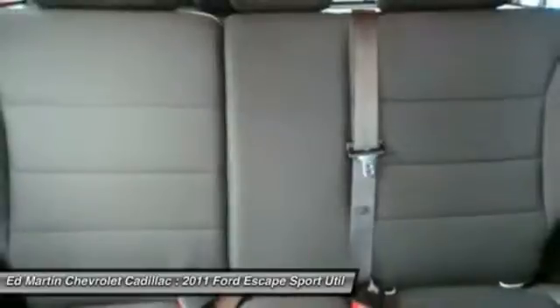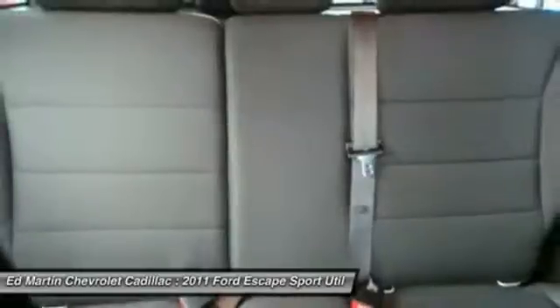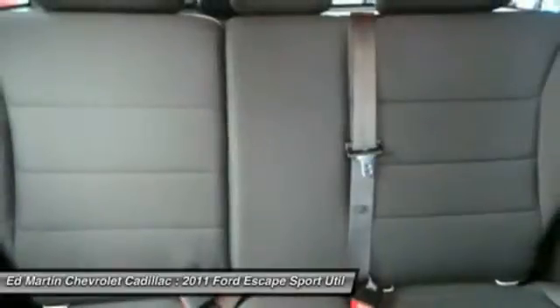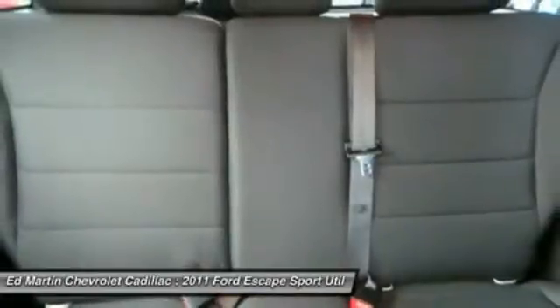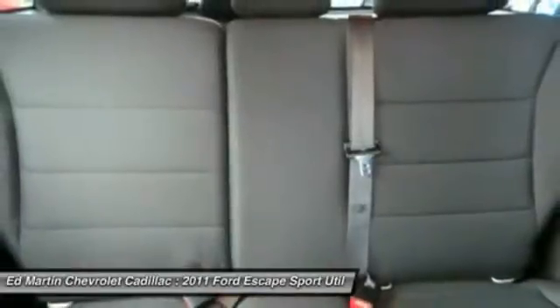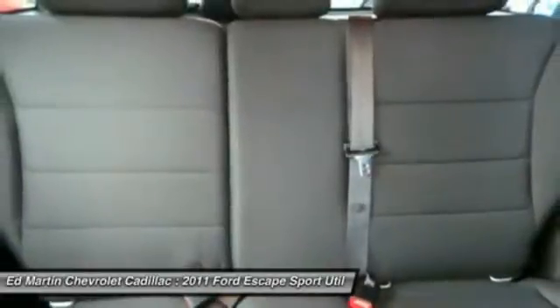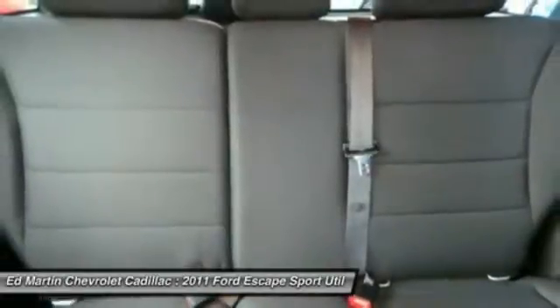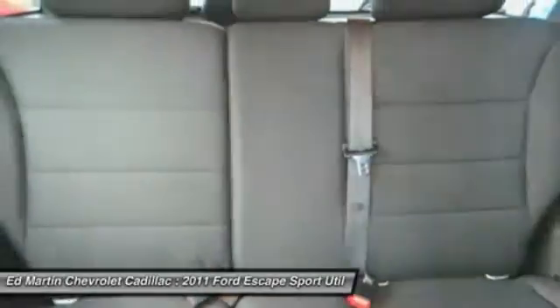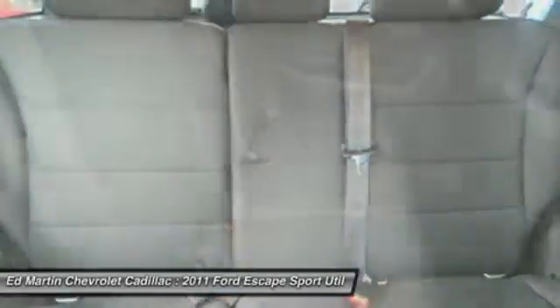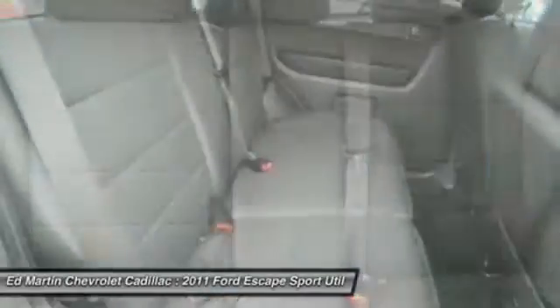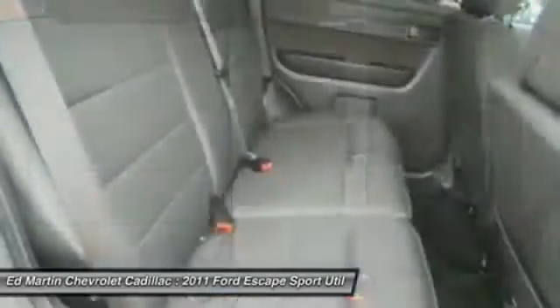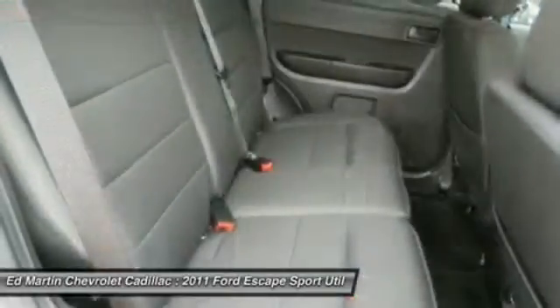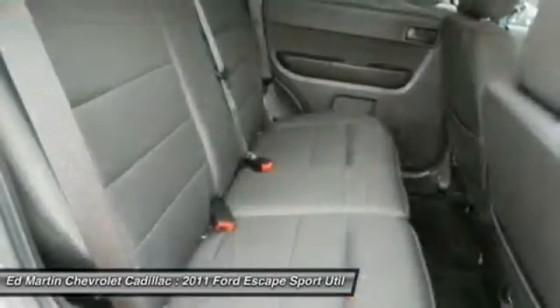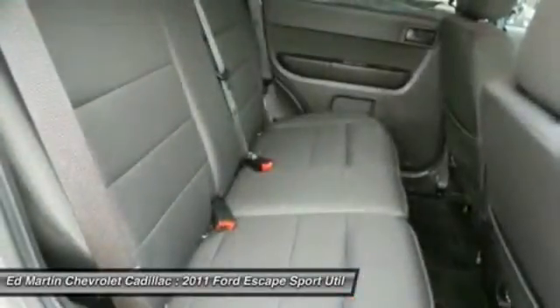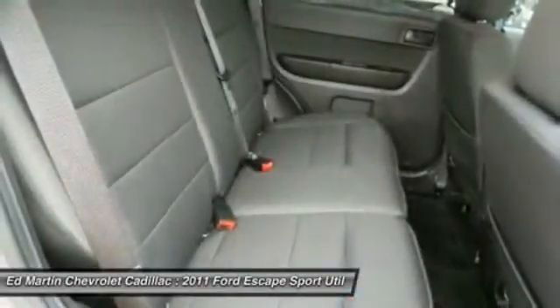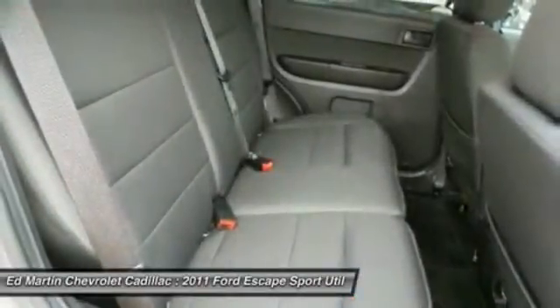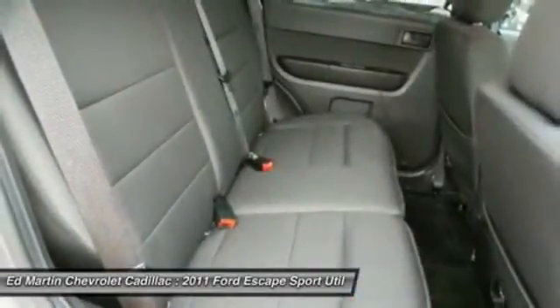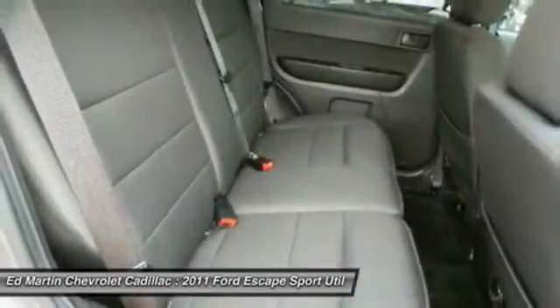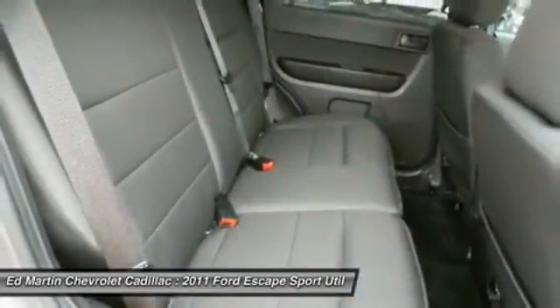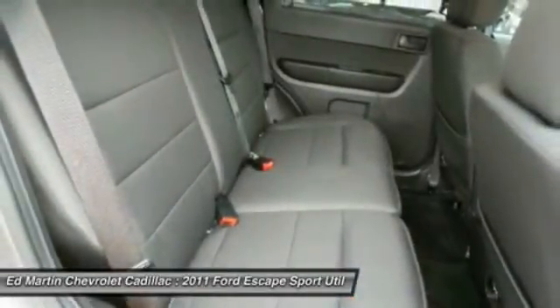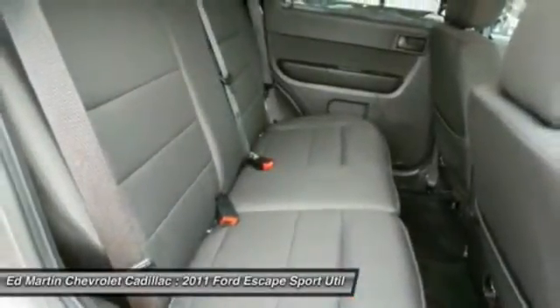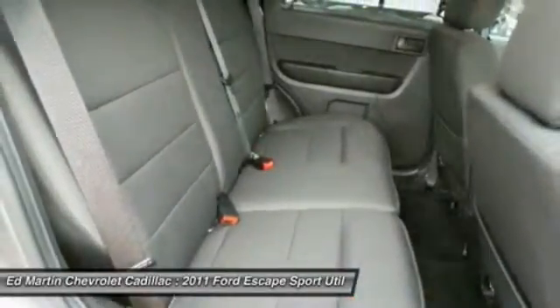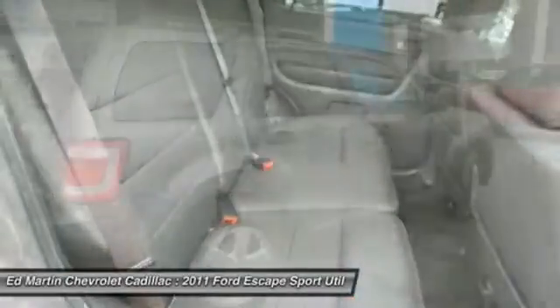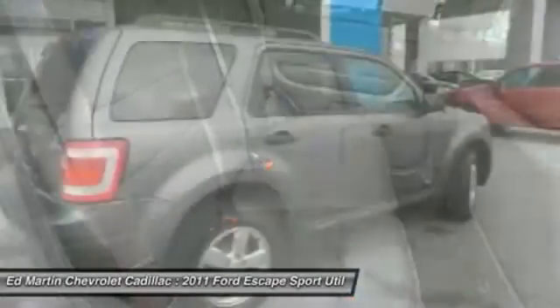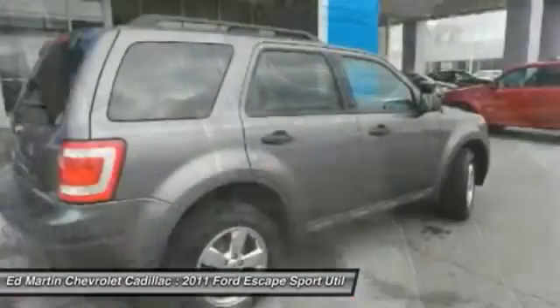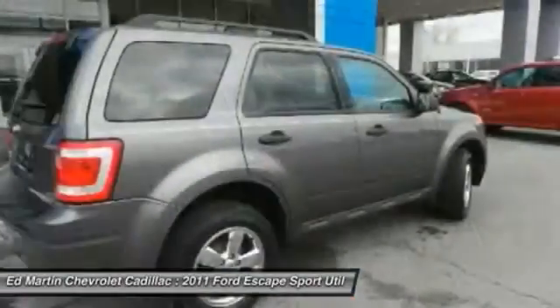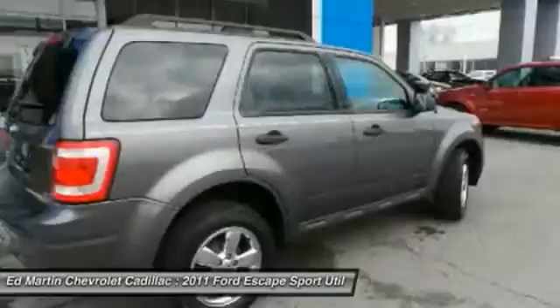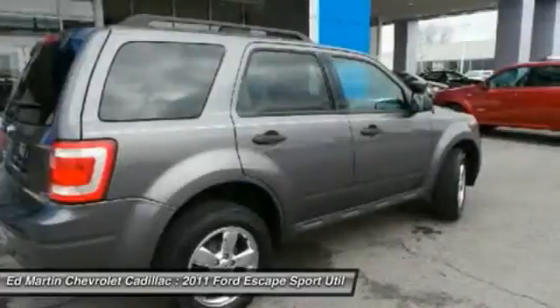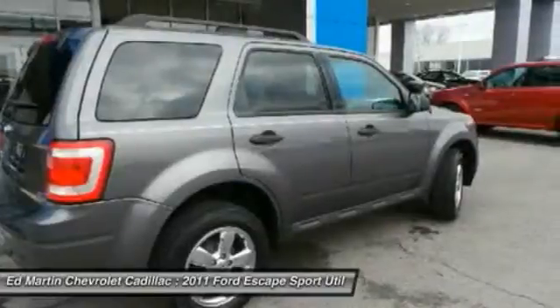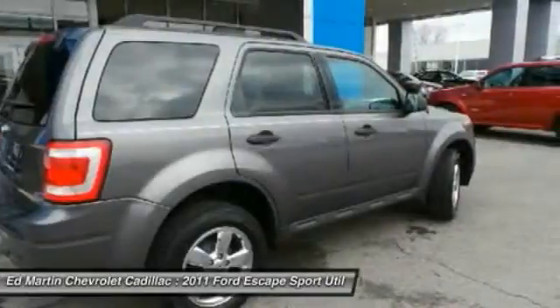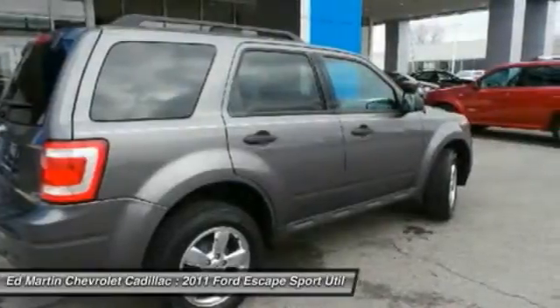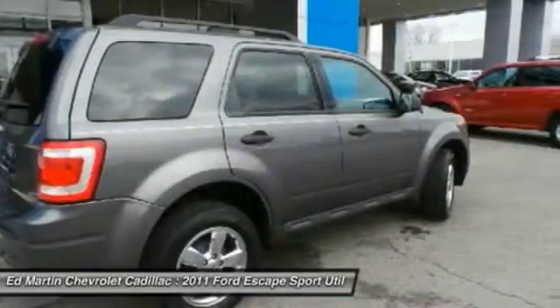Leather-wrapped steering wheel, power steering, adjustable steering wheel, driver airbag, aluminum wheels.